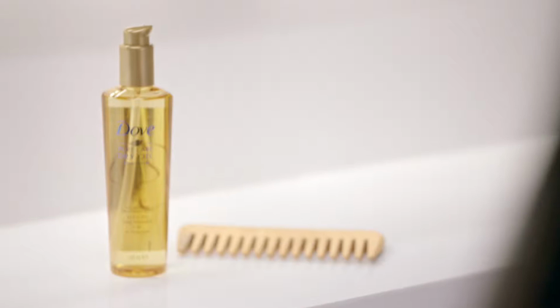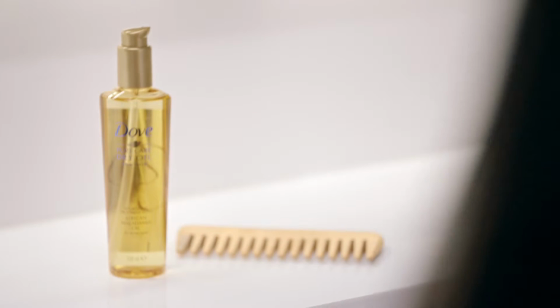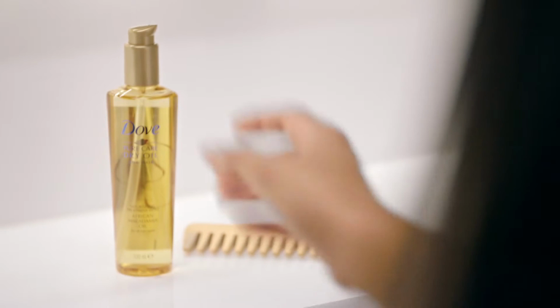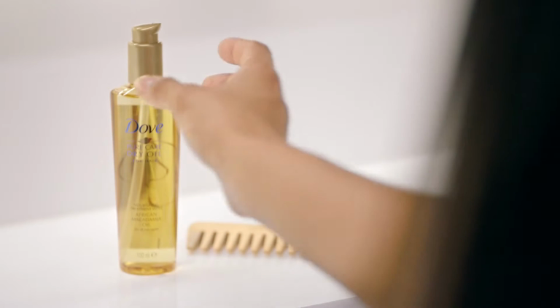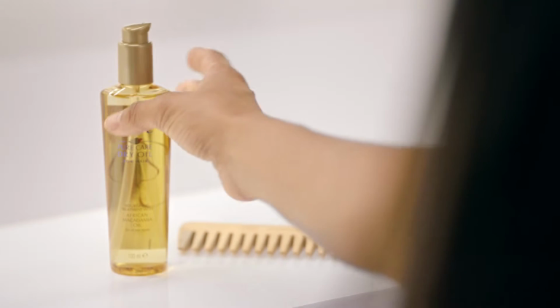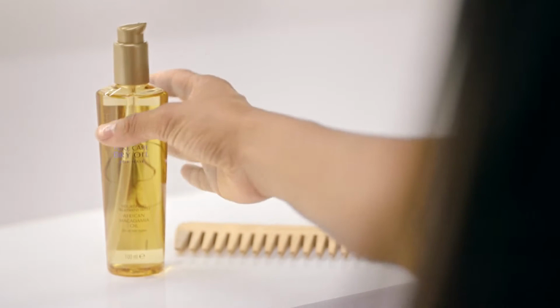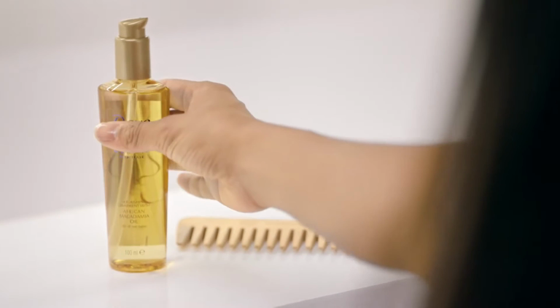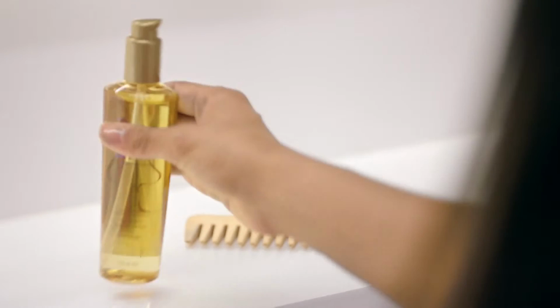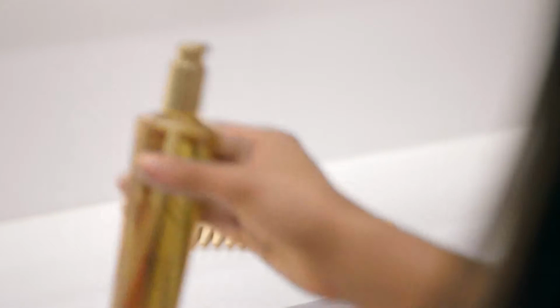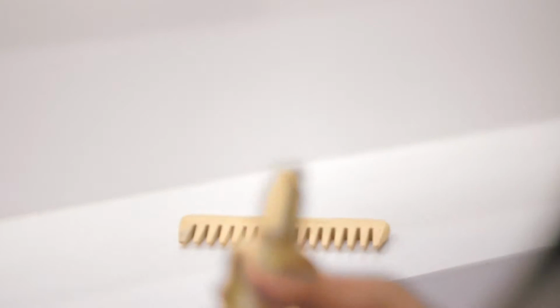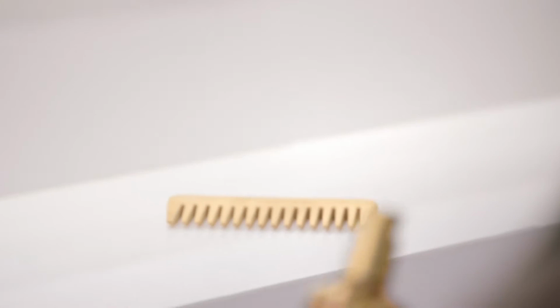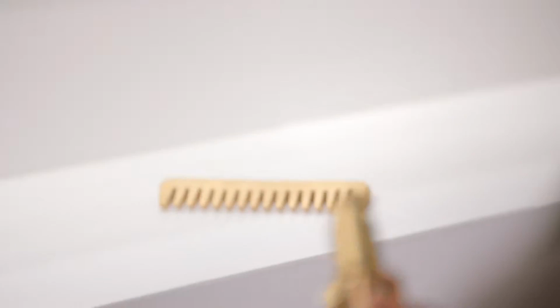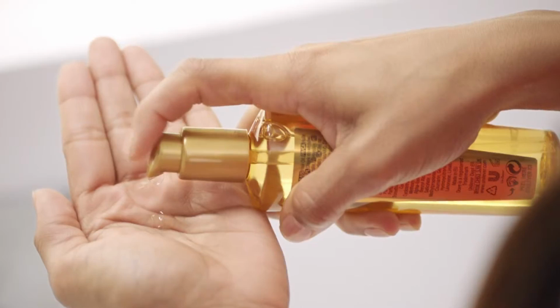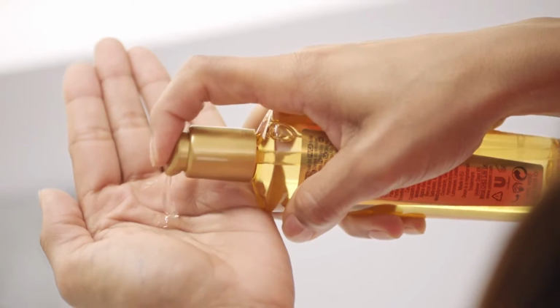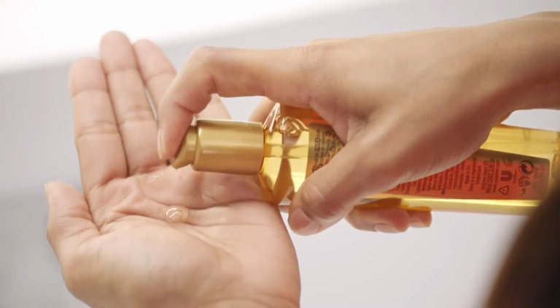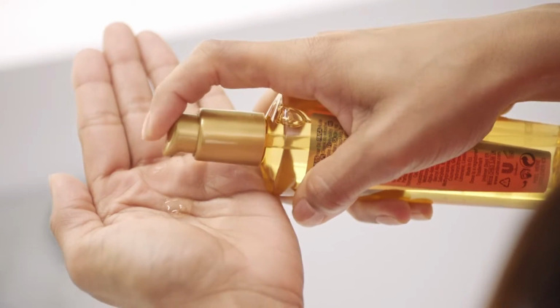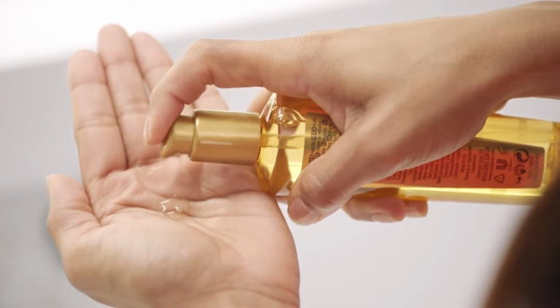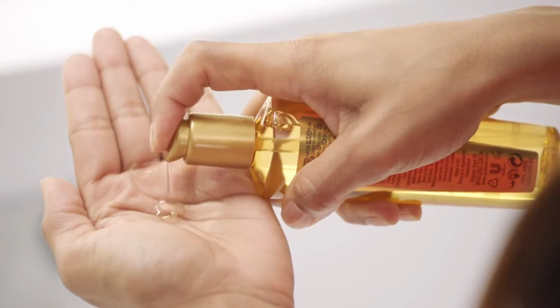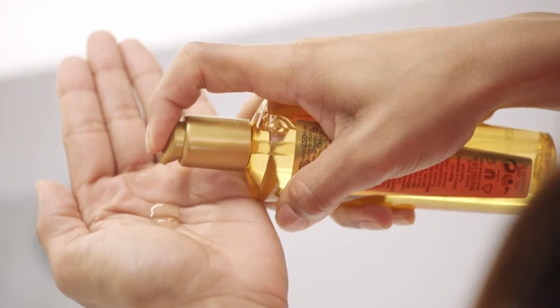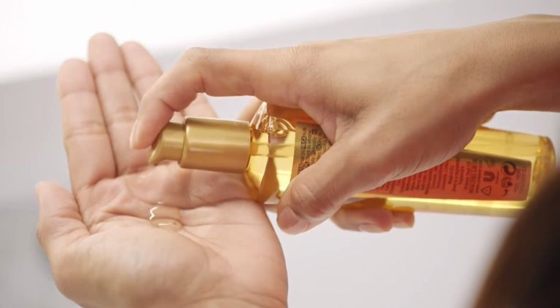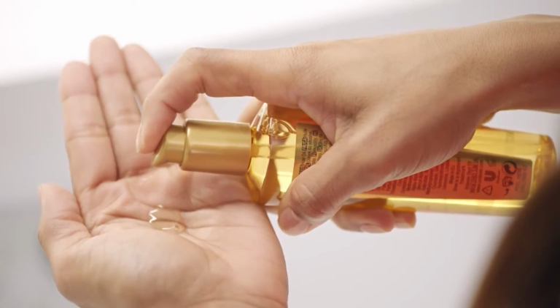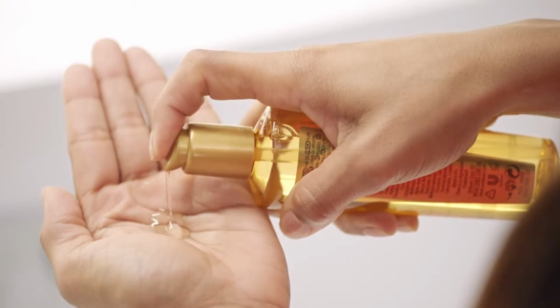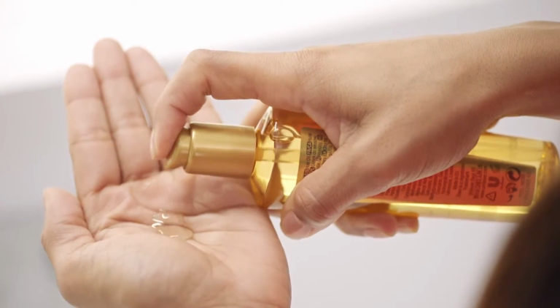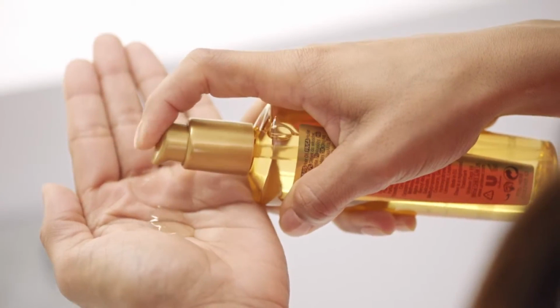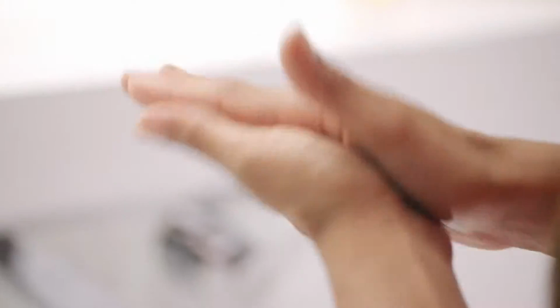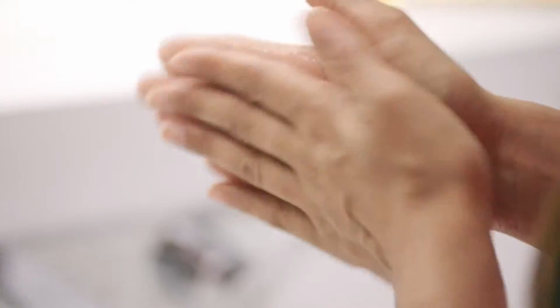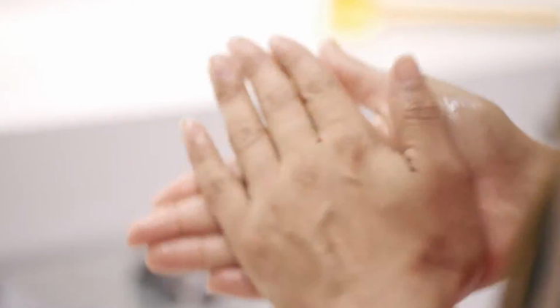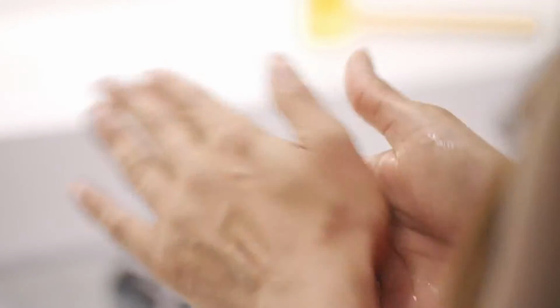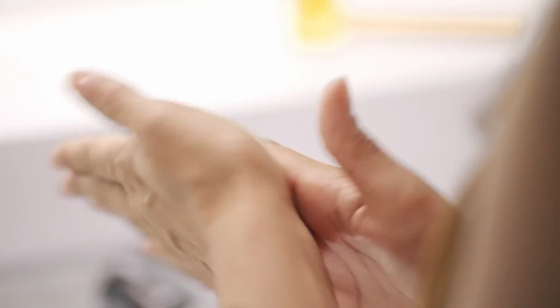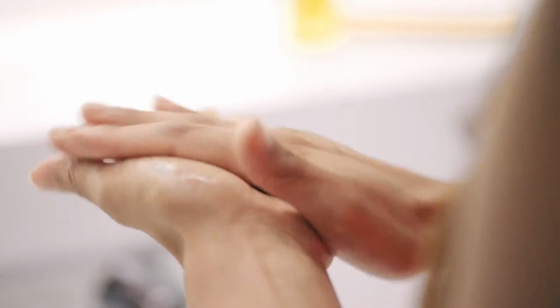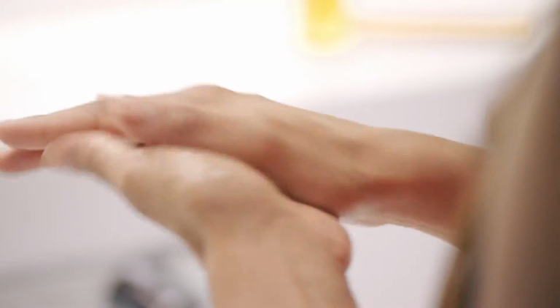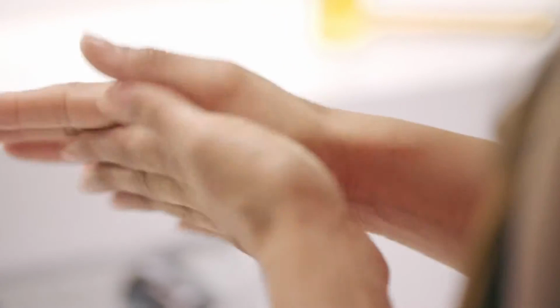My hair is very frizzy. It's quite dry on the ends, mainly because I heat treat it and because I've coloured it.